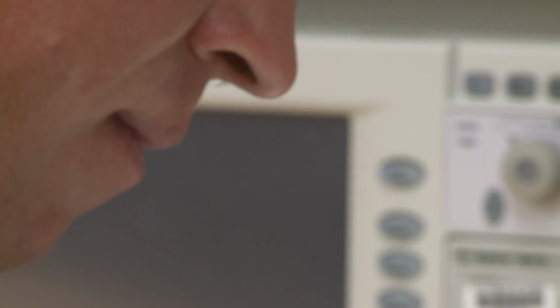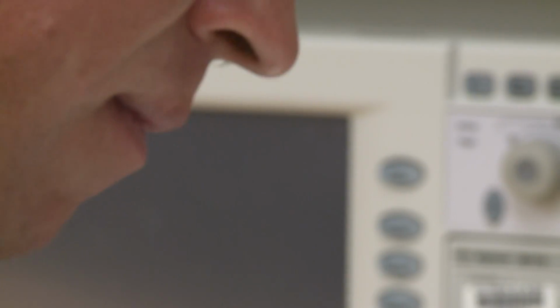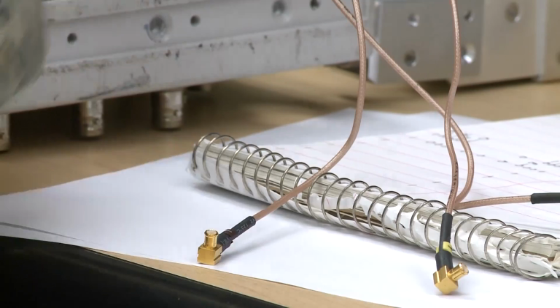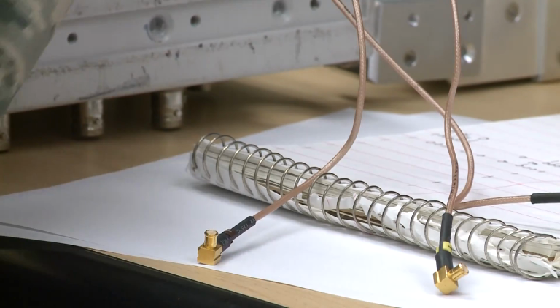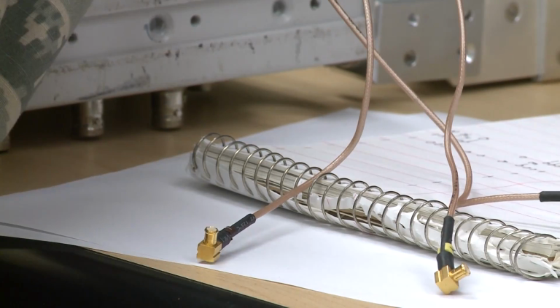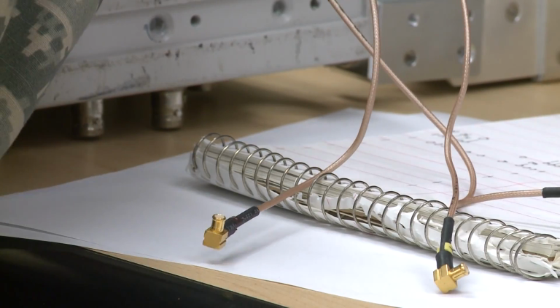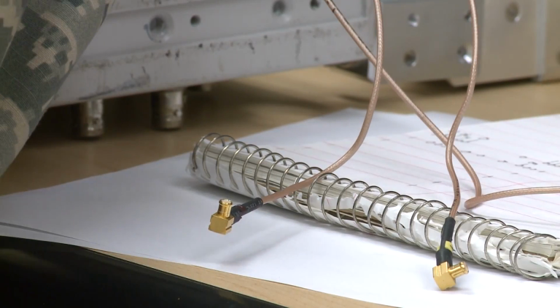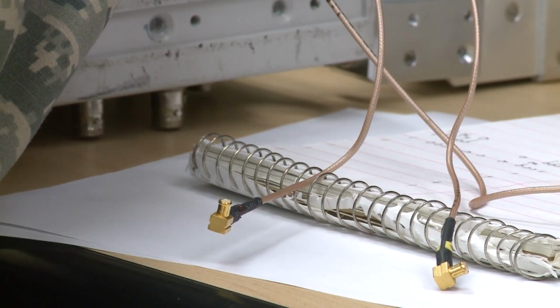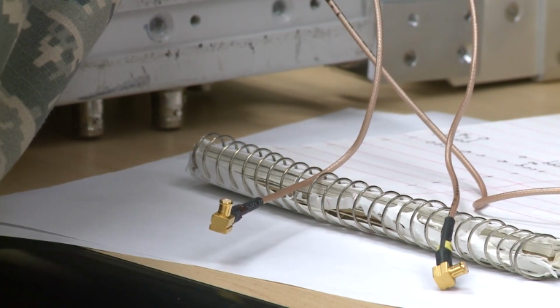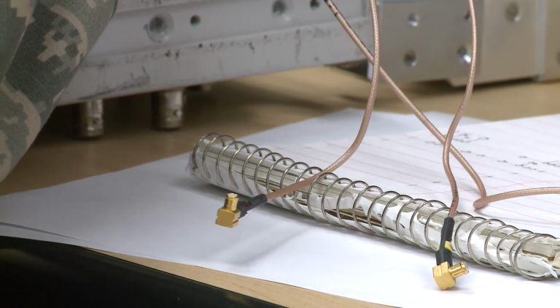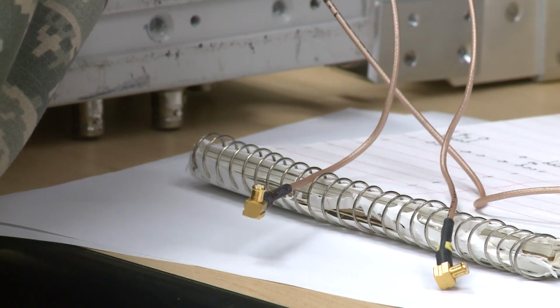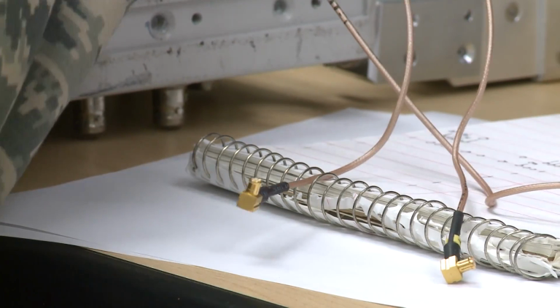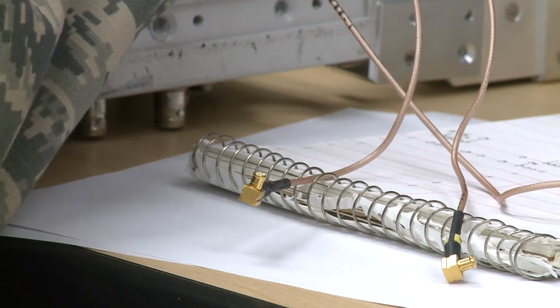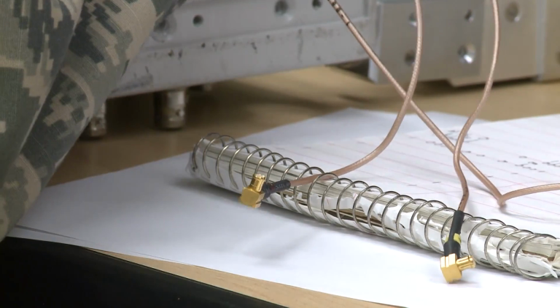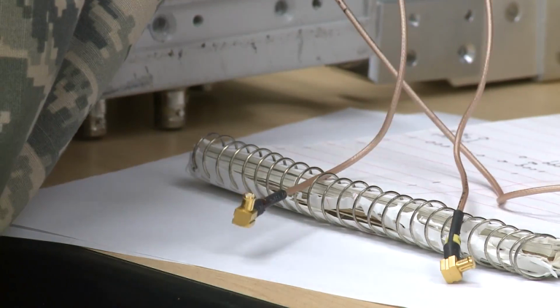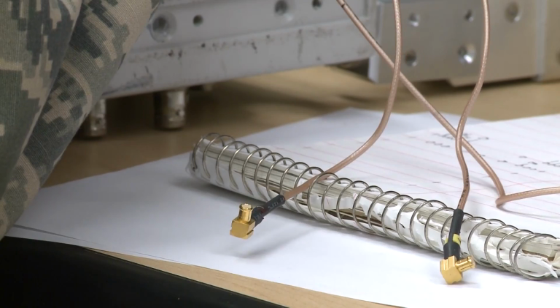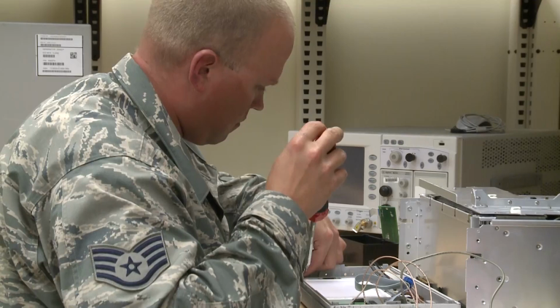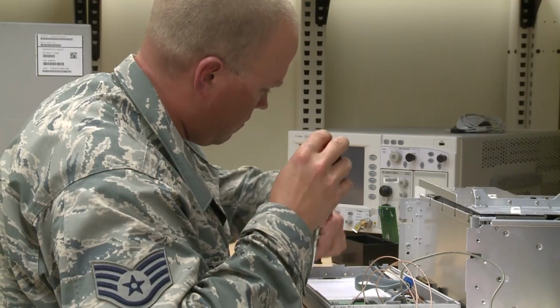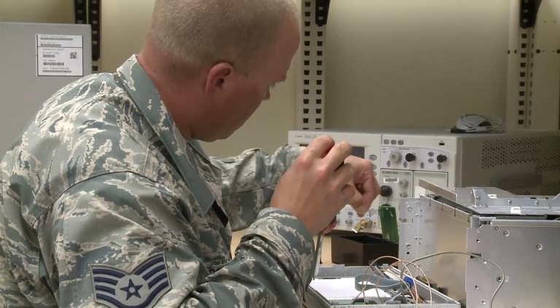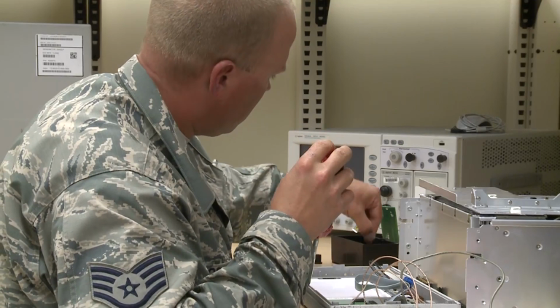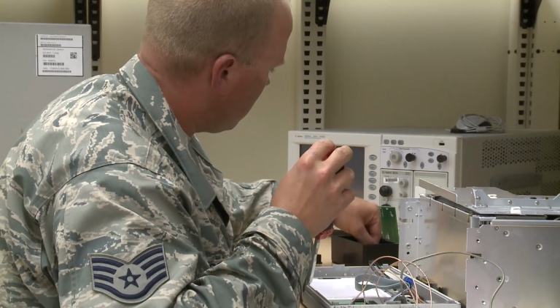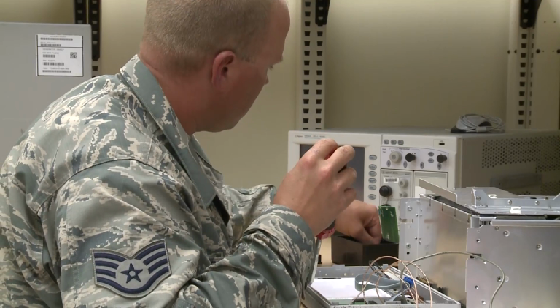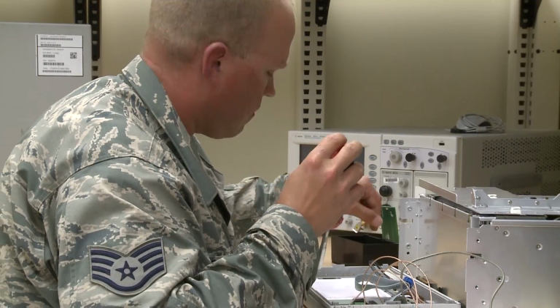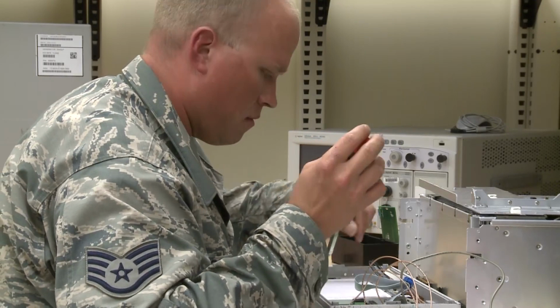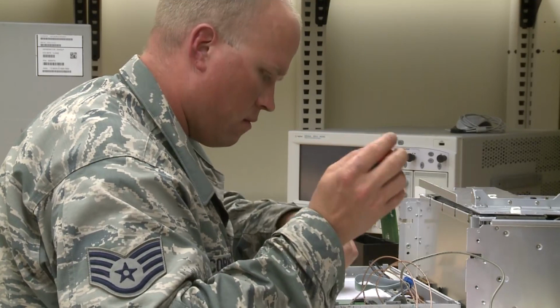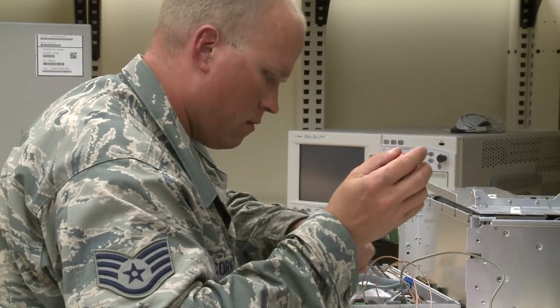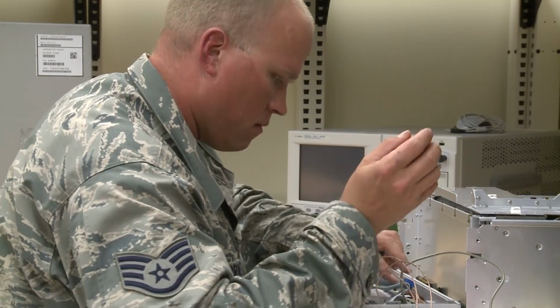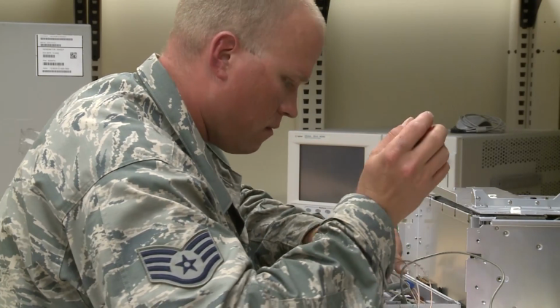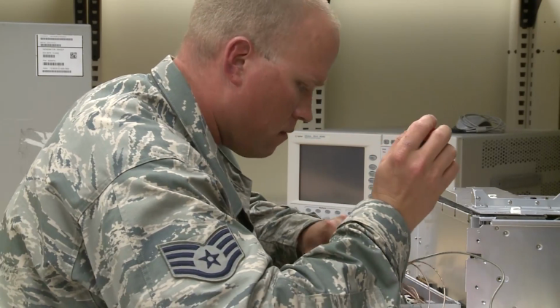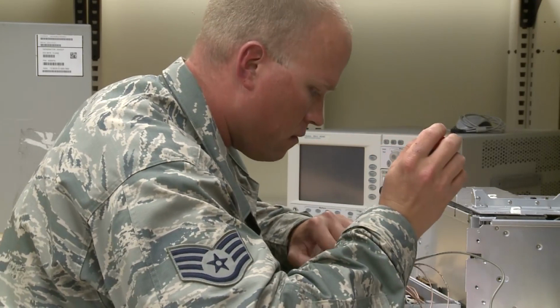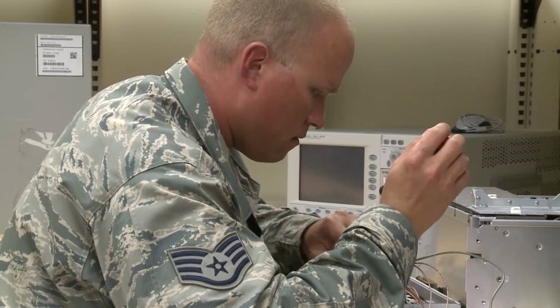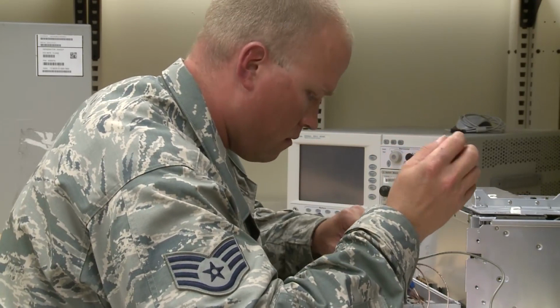Reporting from Holloman Air Force Base, New Mexico, I'm Senior Airman Freyanne Sachs.